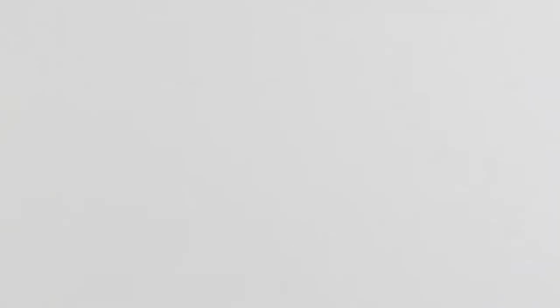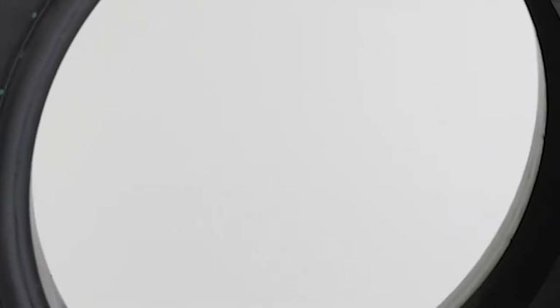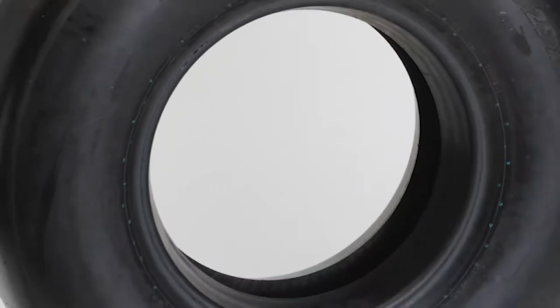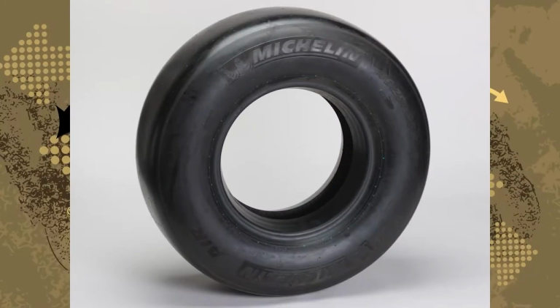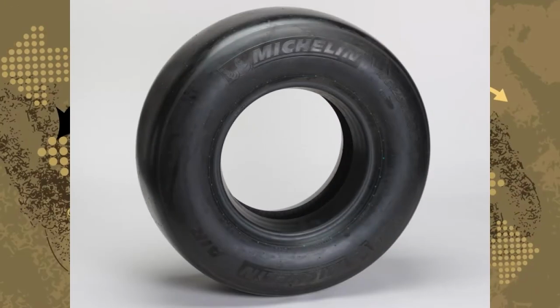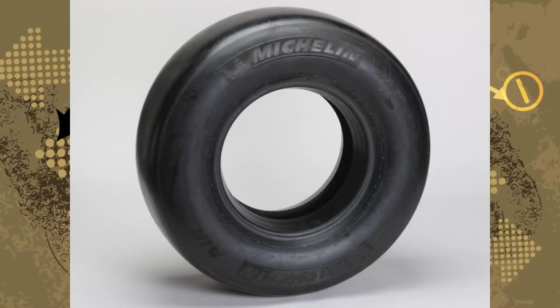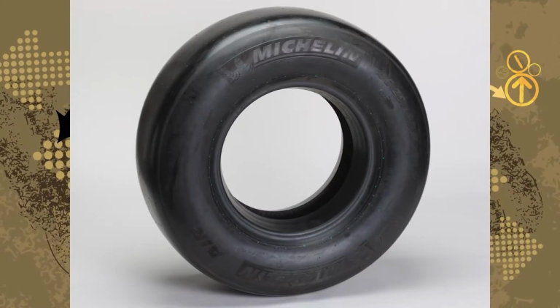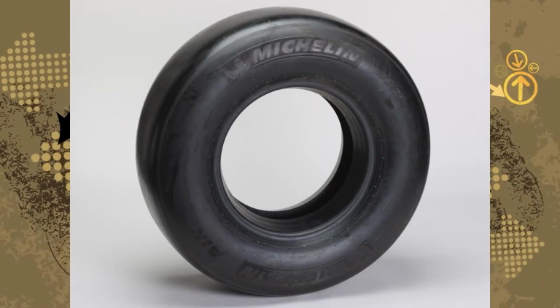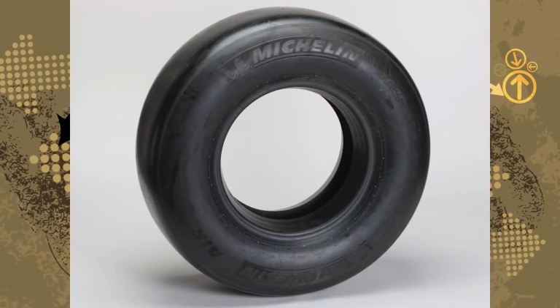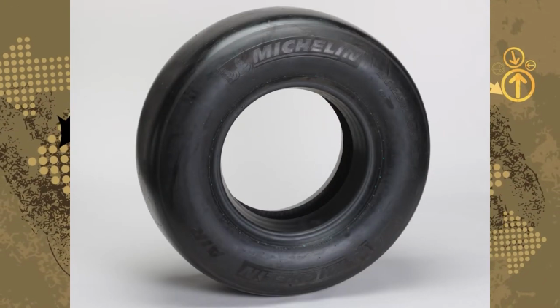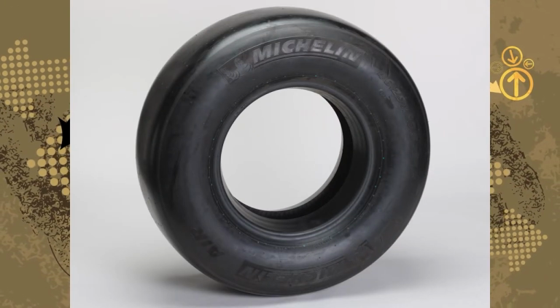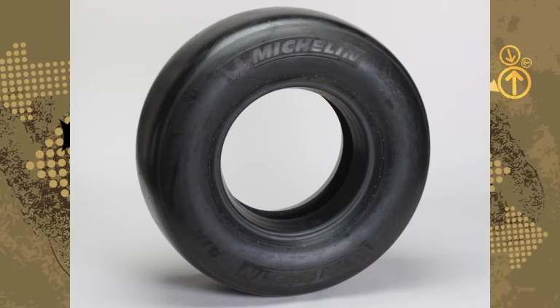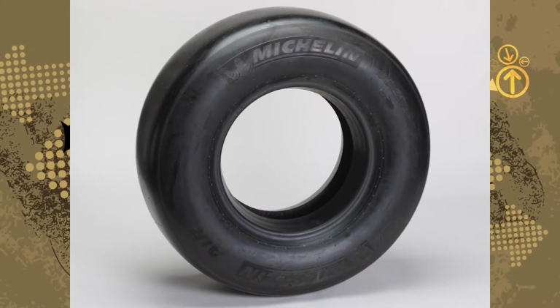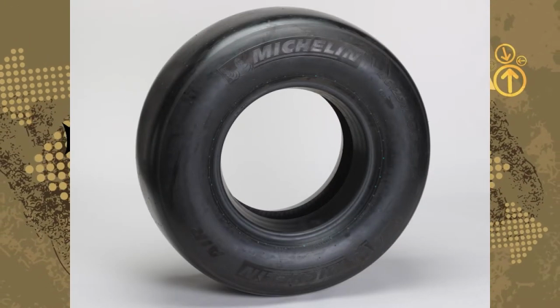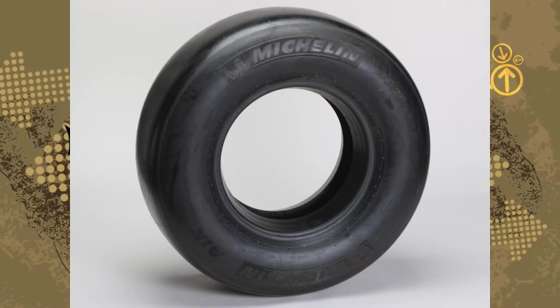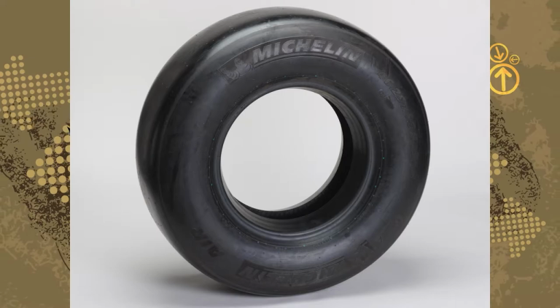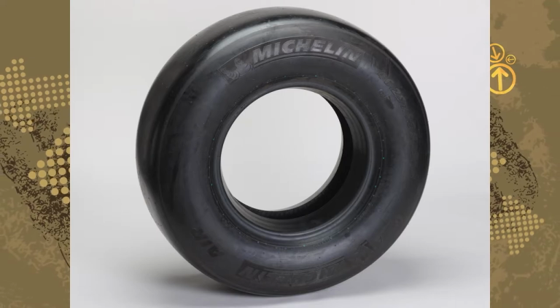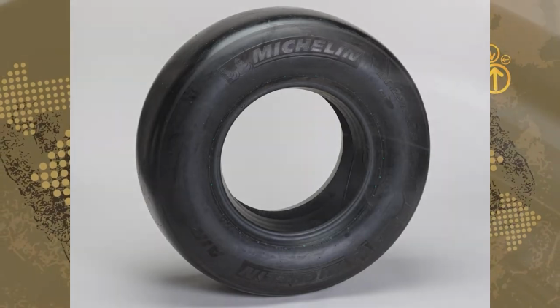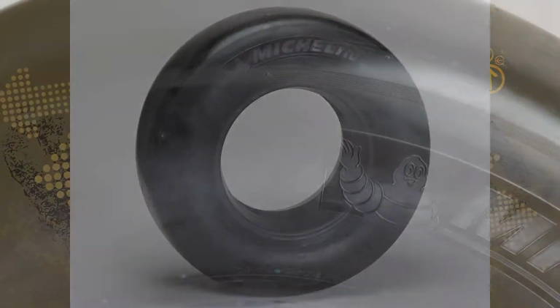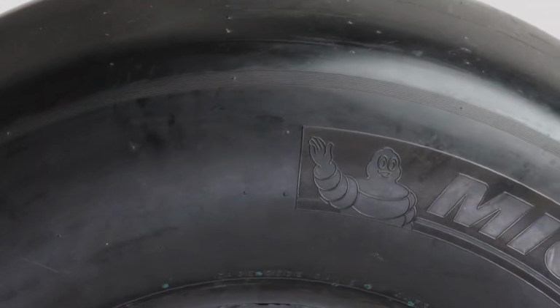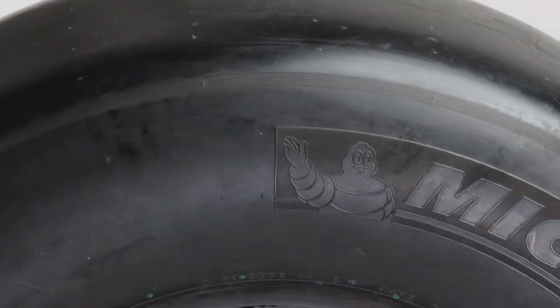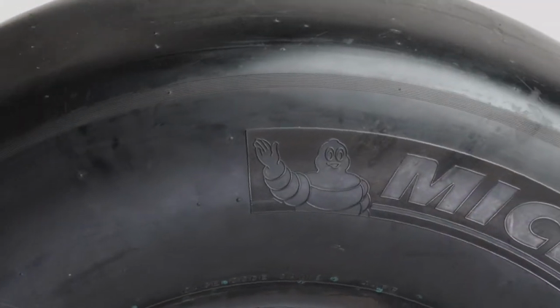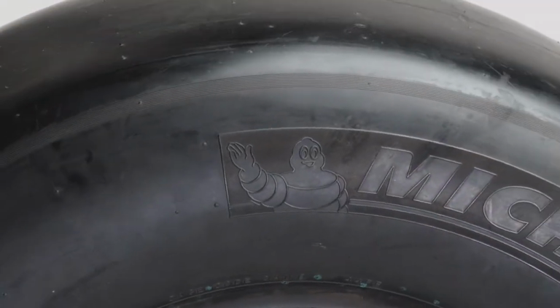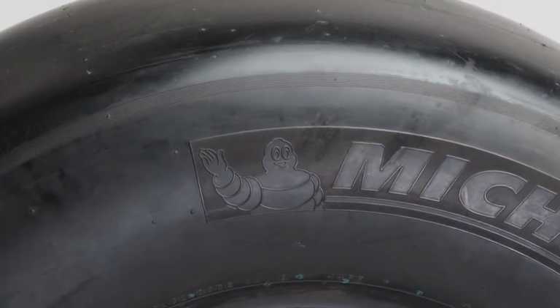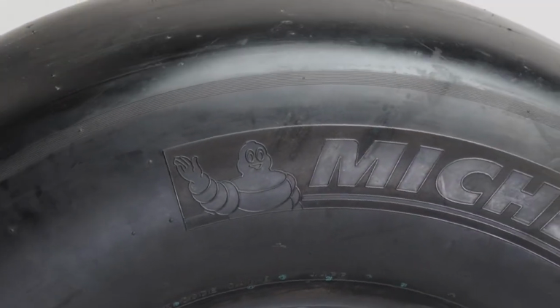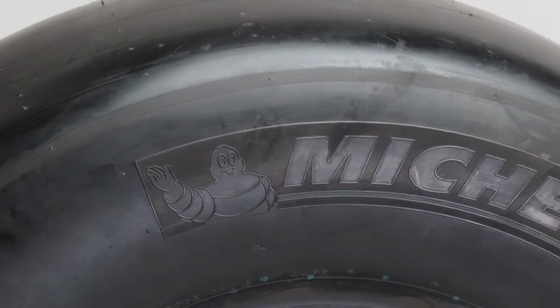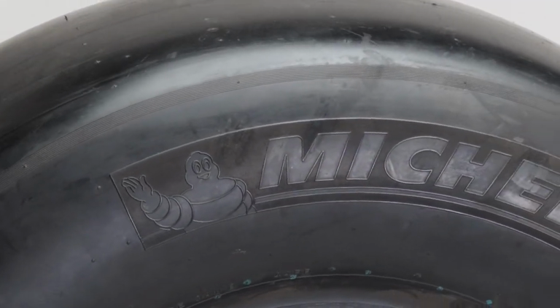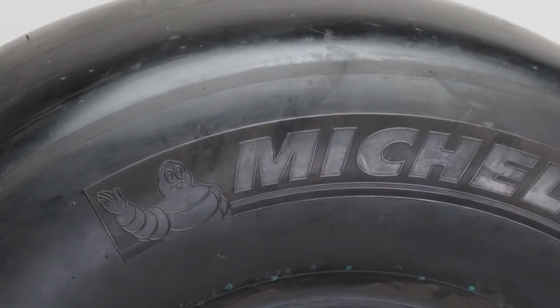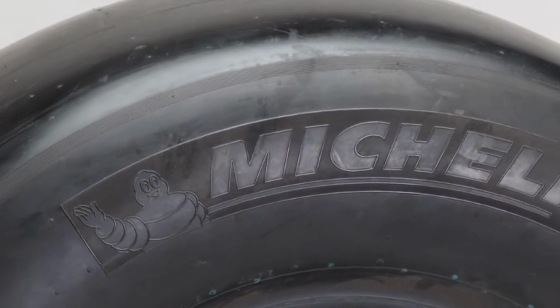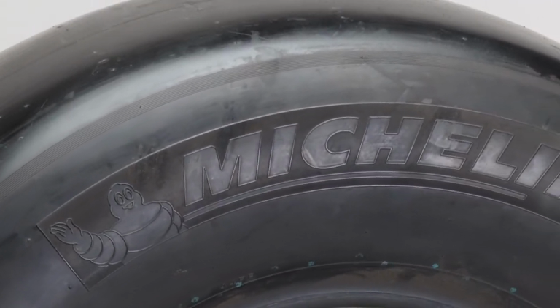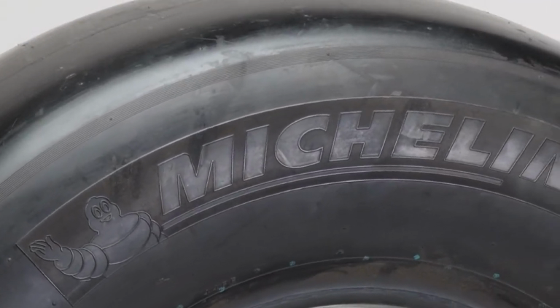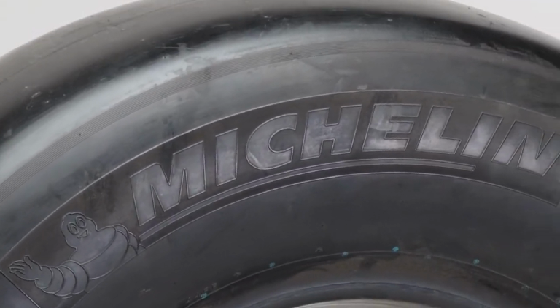In 2006, Michelin donated this tire to the museum. Donations are the most common way the museum receives things.